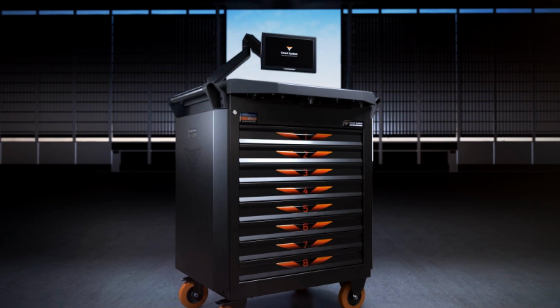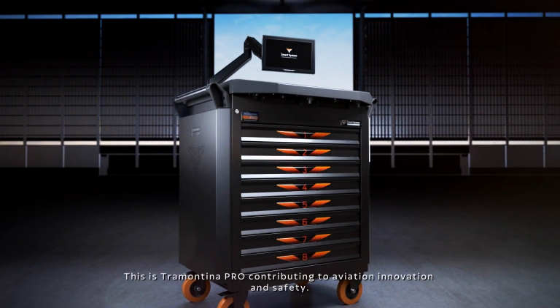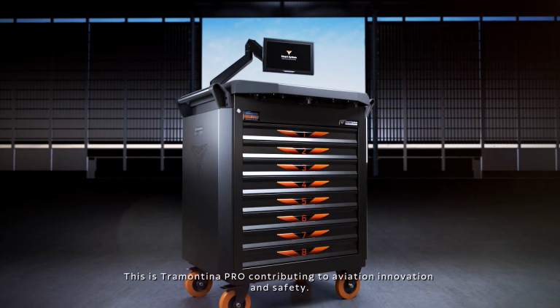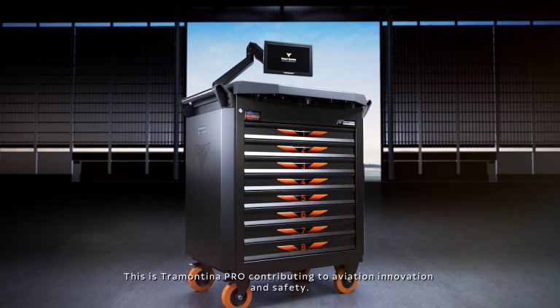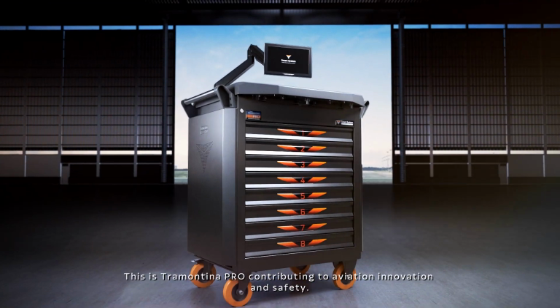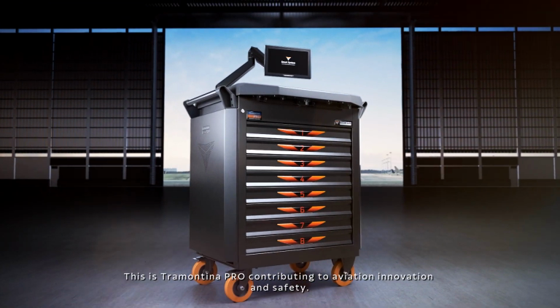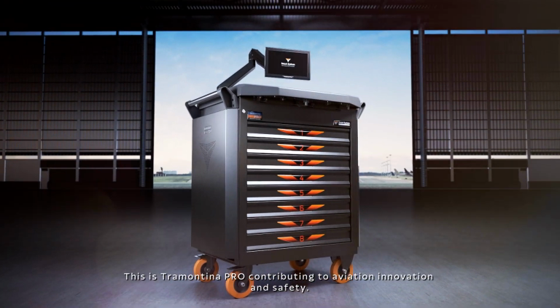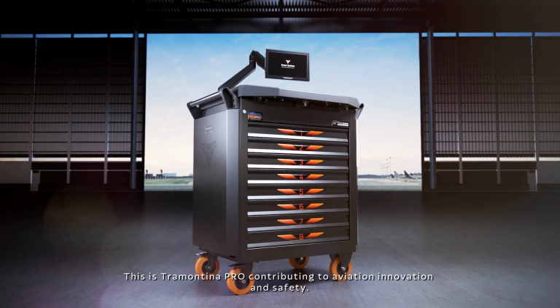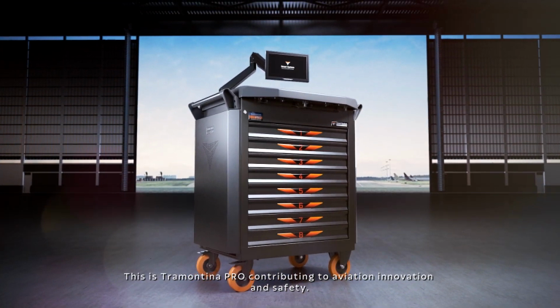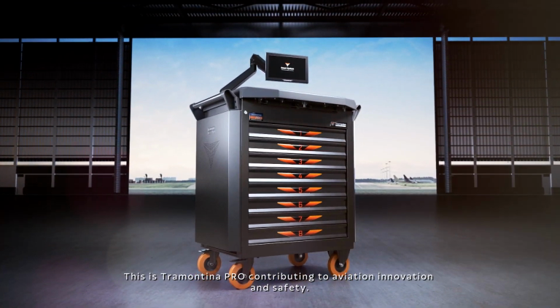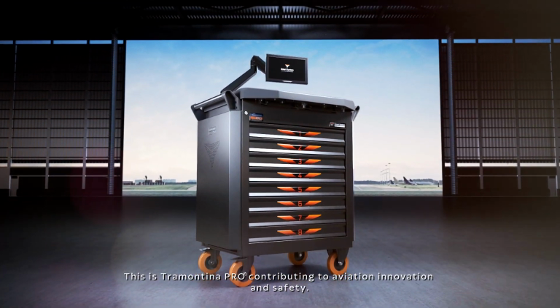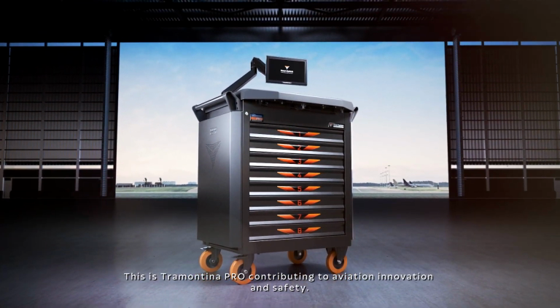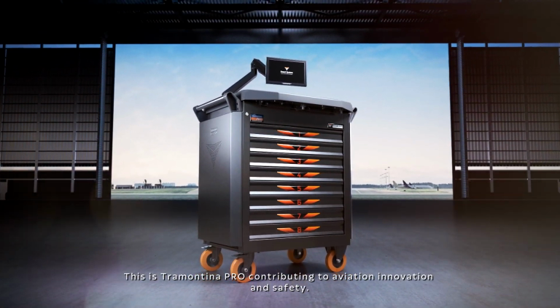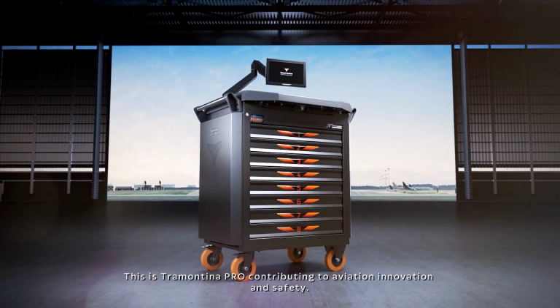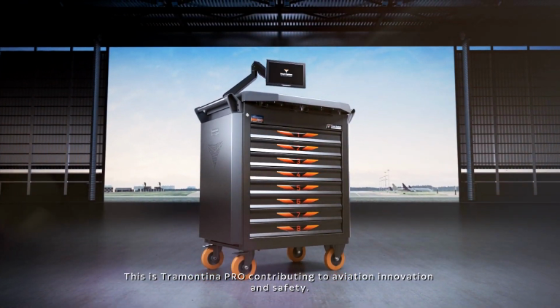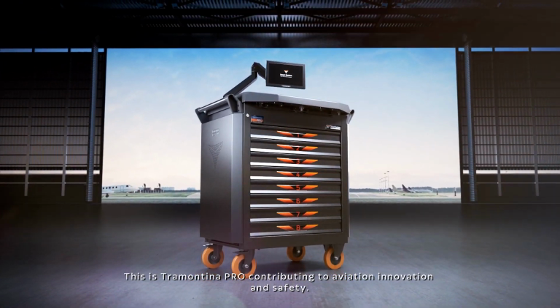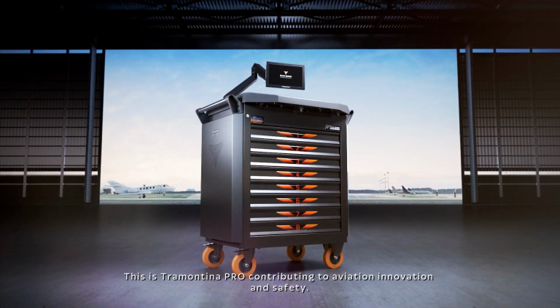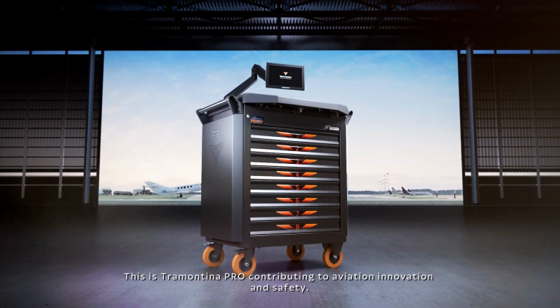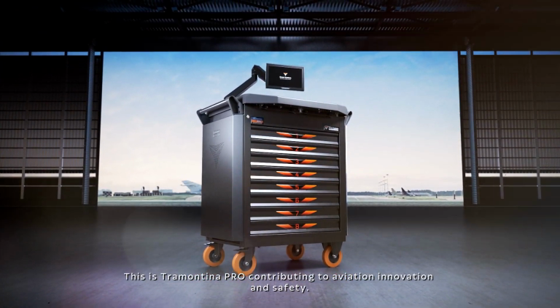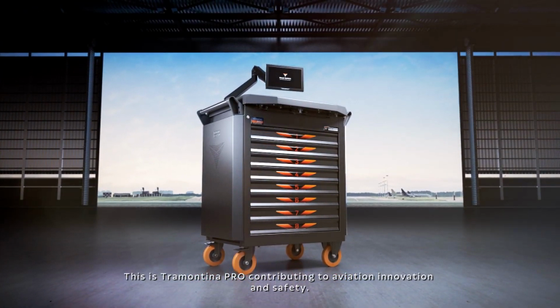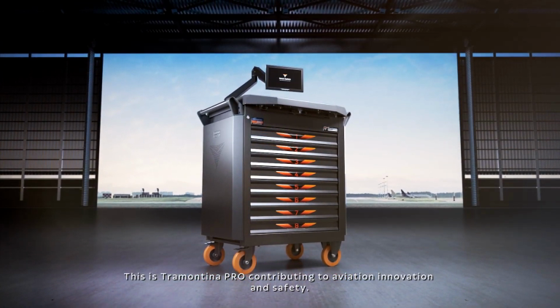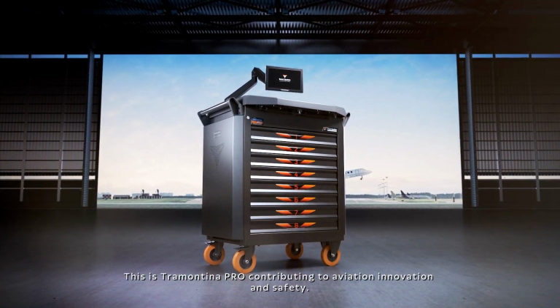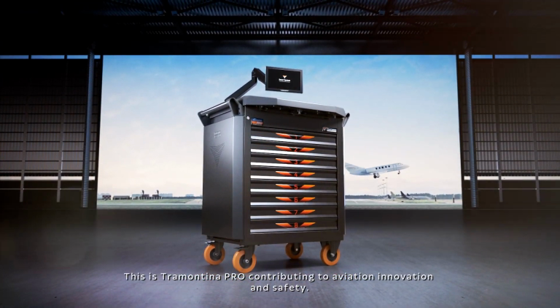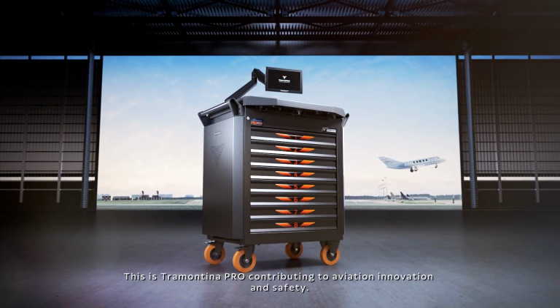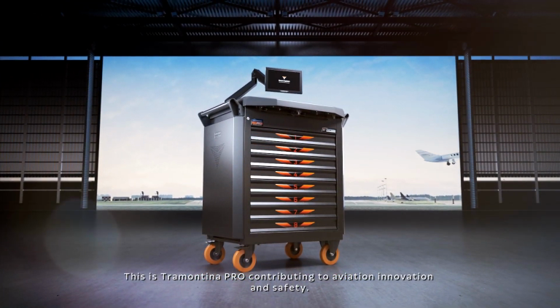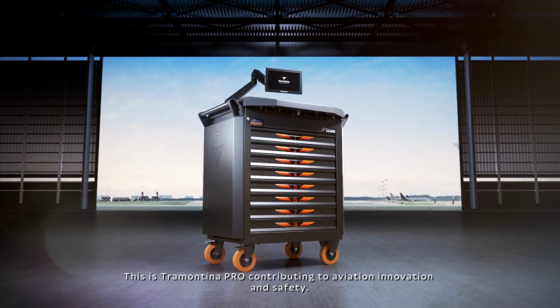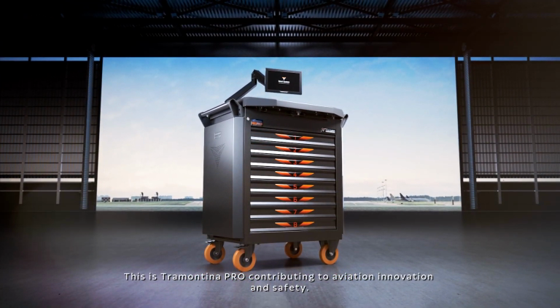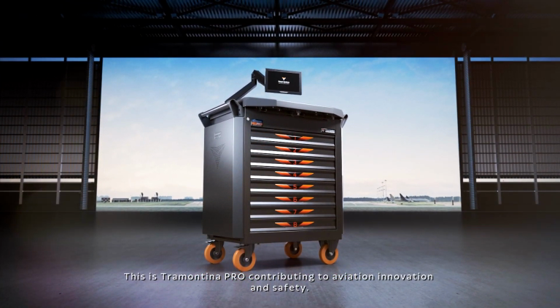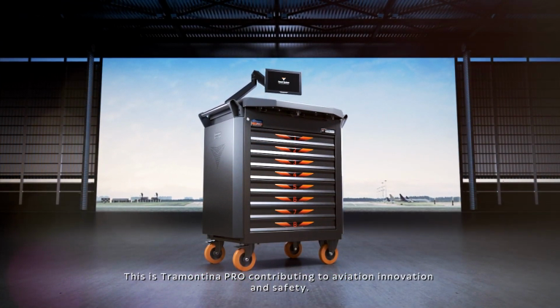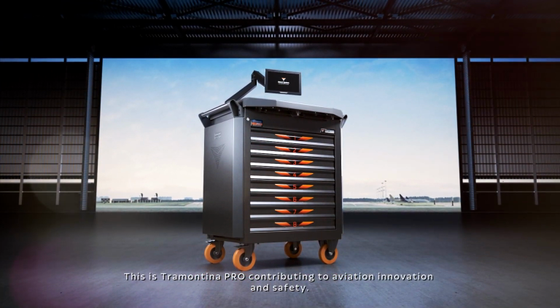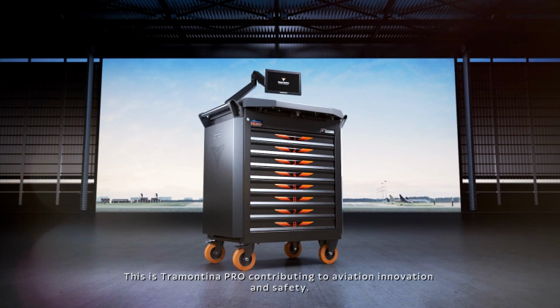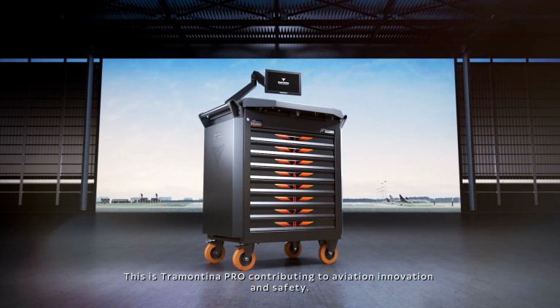This is Tramontina Pro, contributing to aviation innovation and safety.